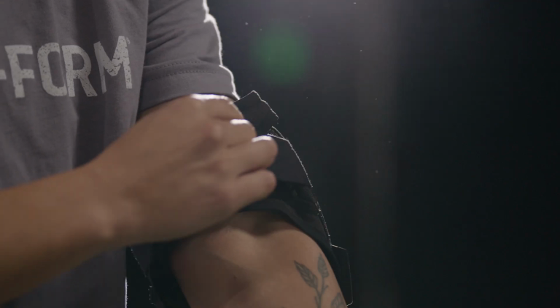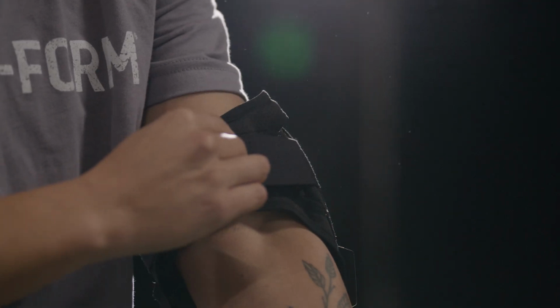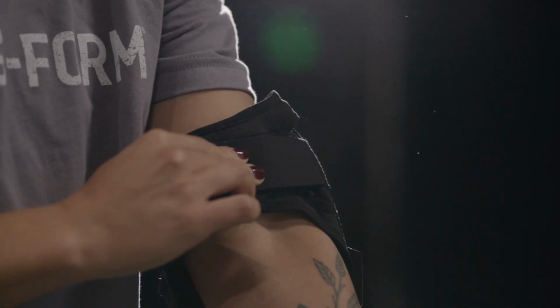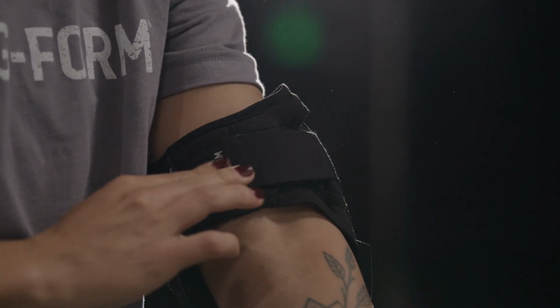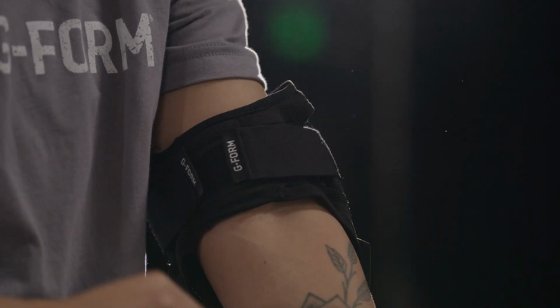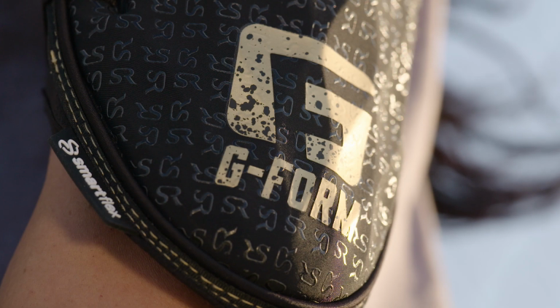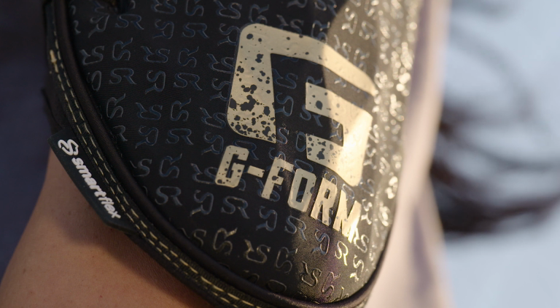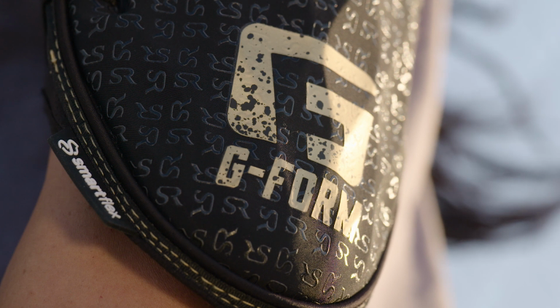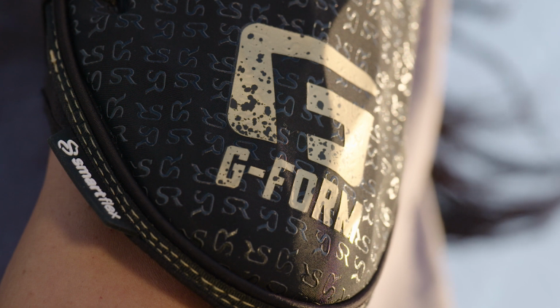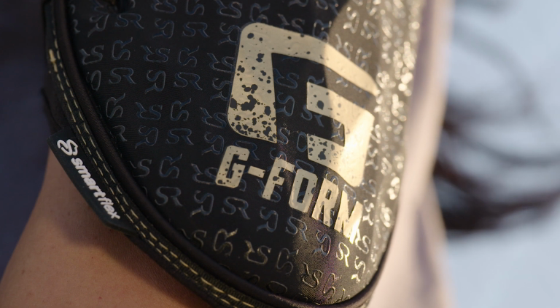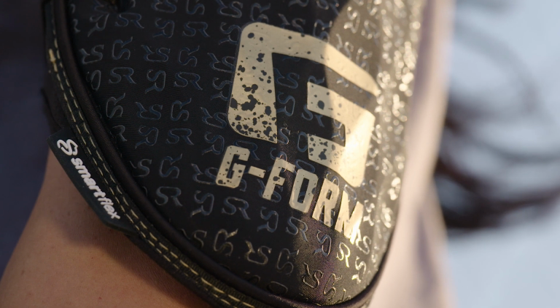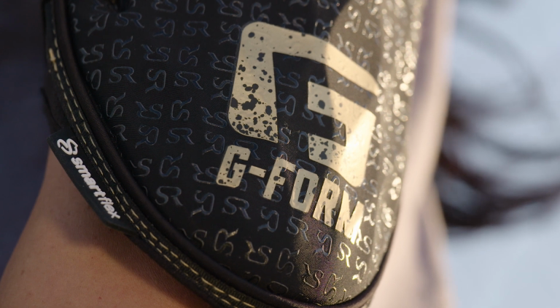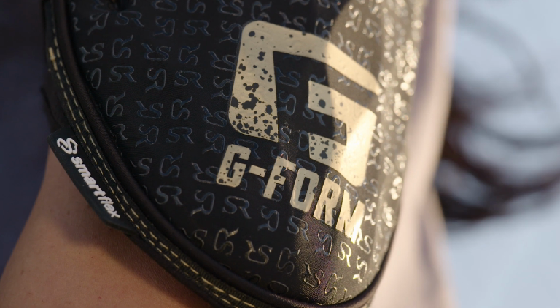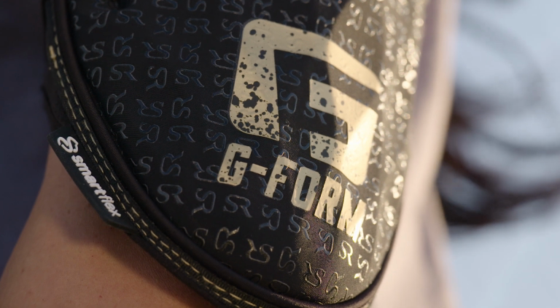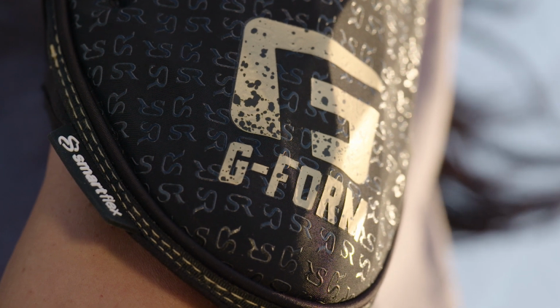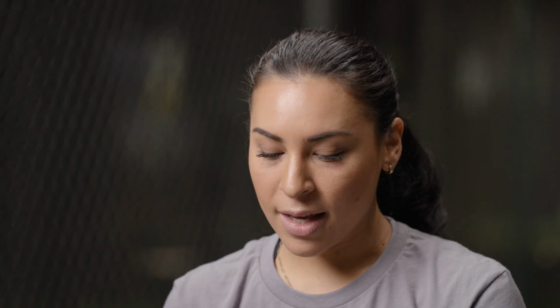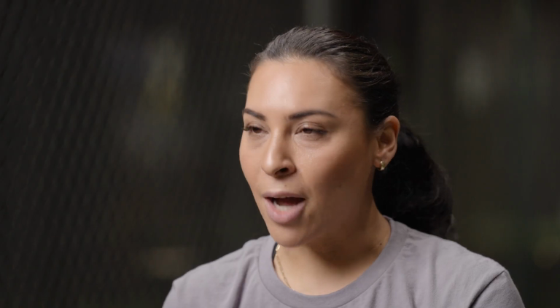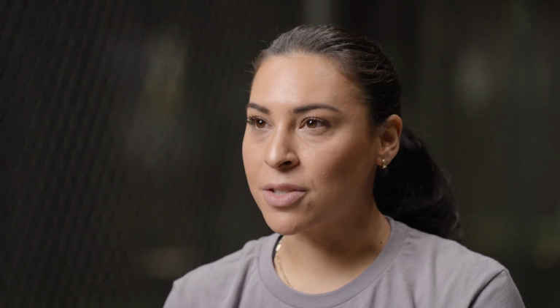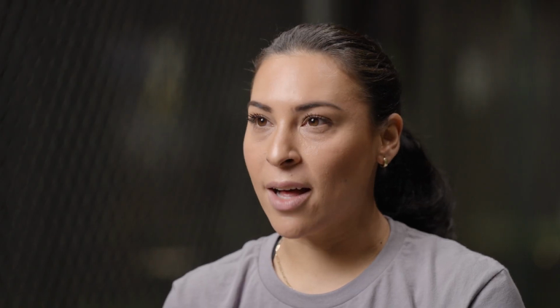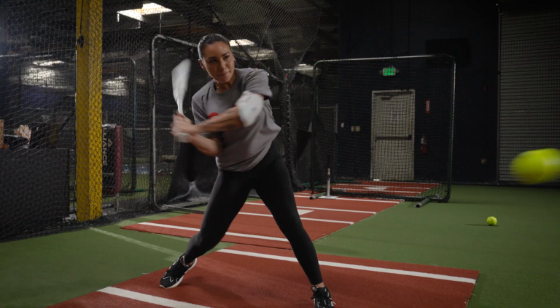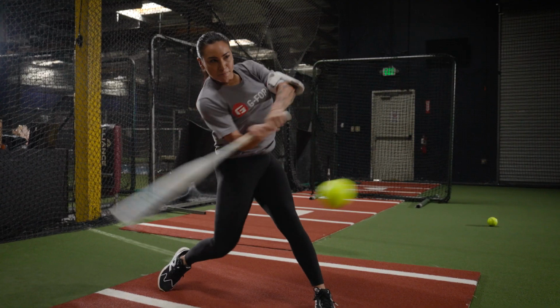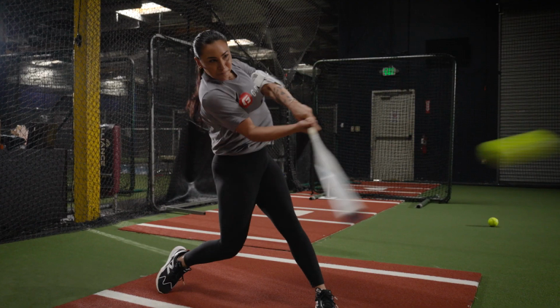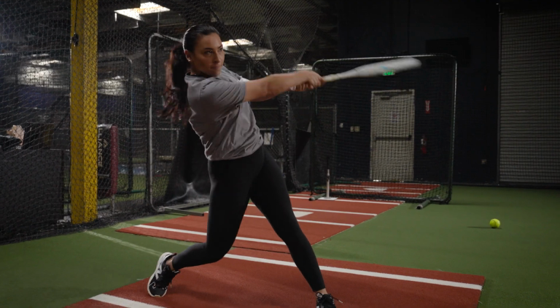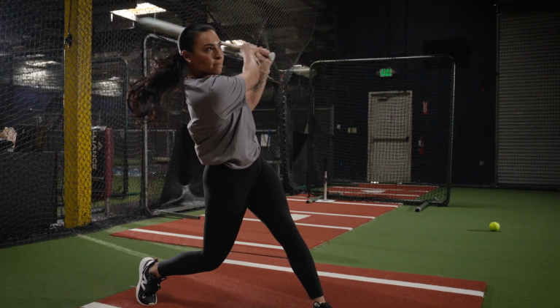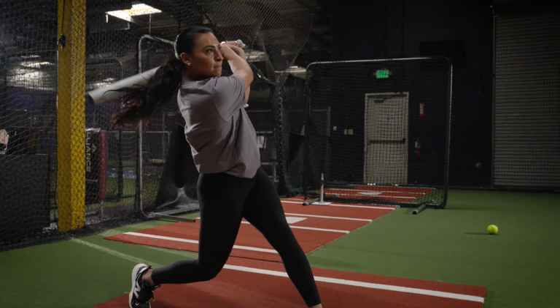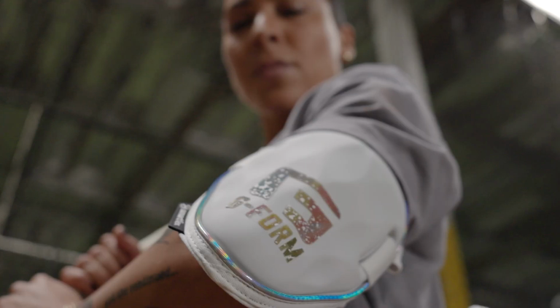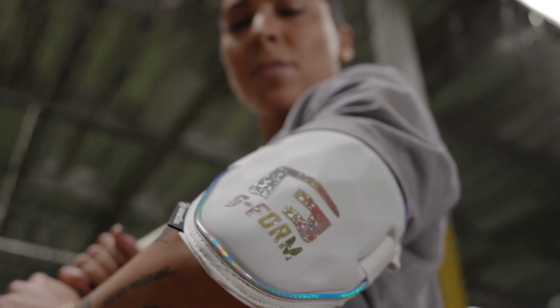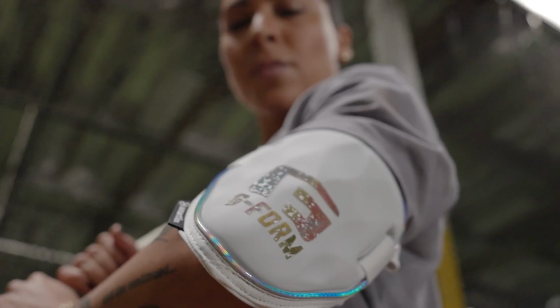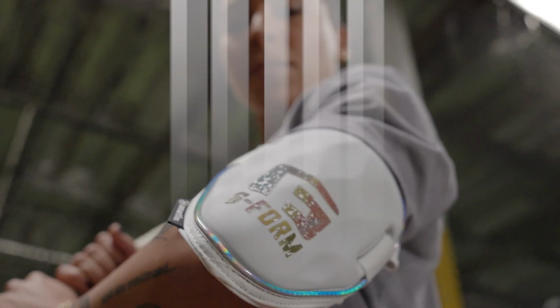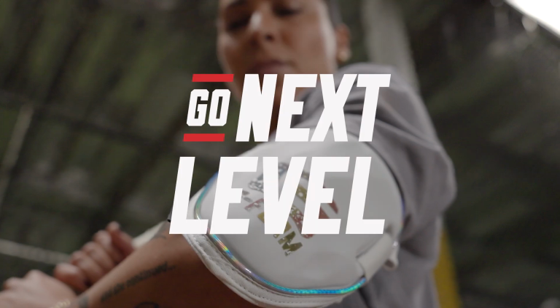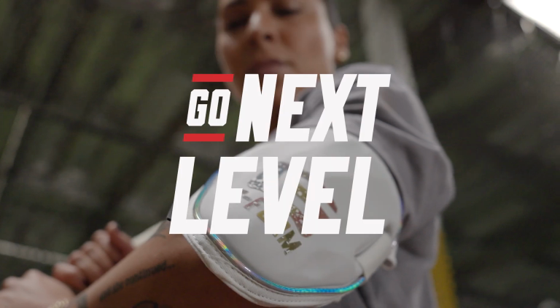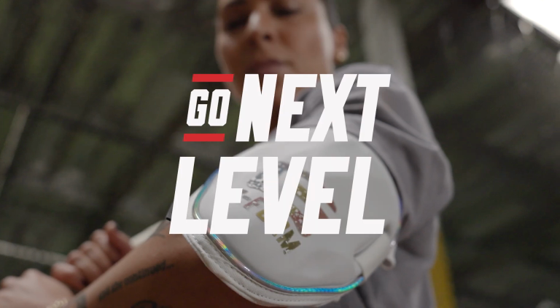When I was a kid I always dreamed of having my own signature guard, and now it's a reality. There's you, and there's G-Form U.